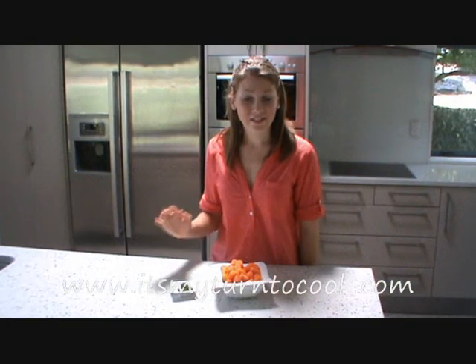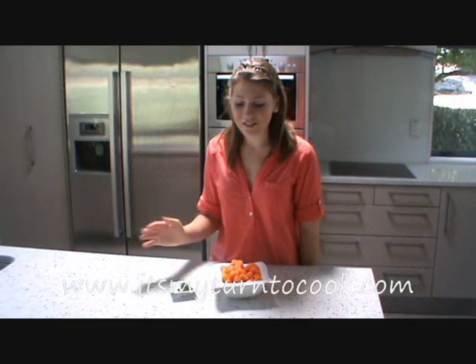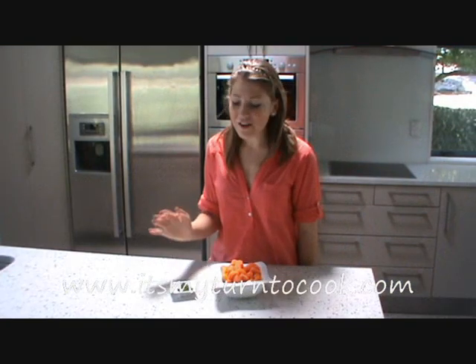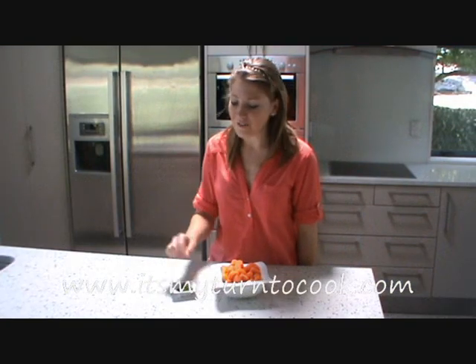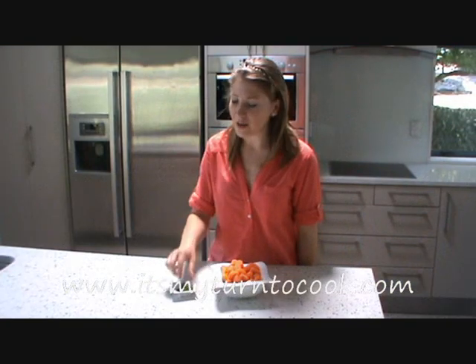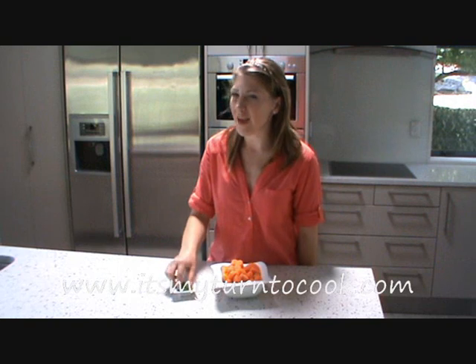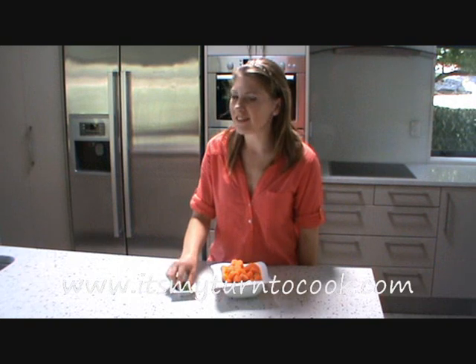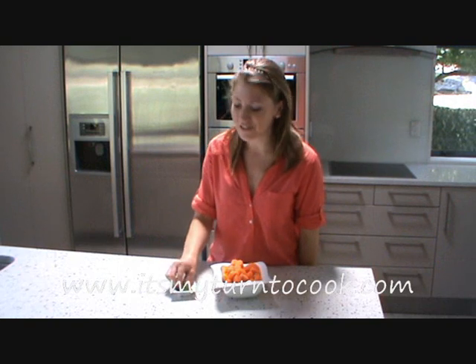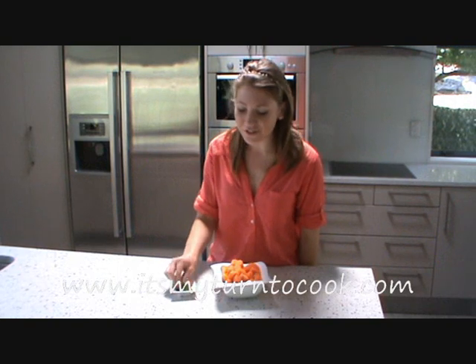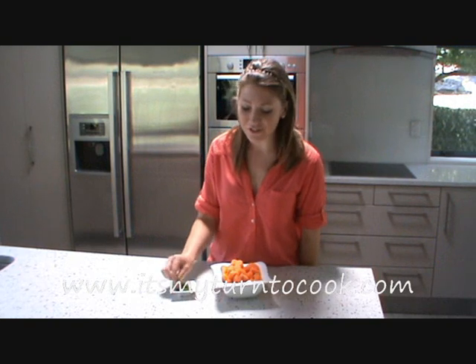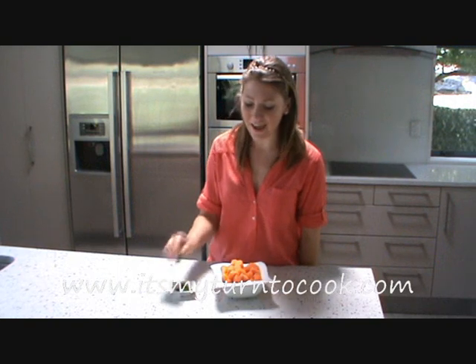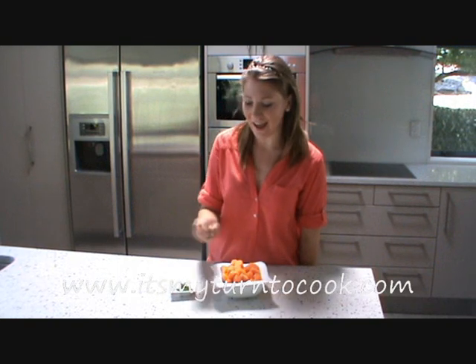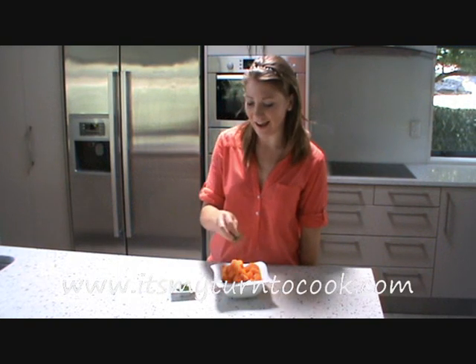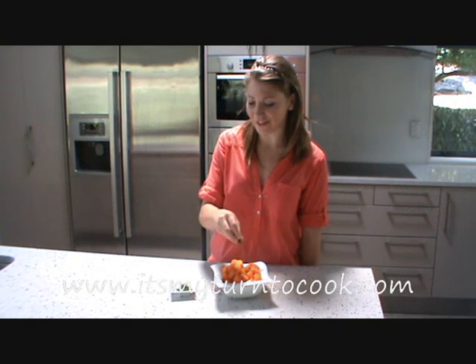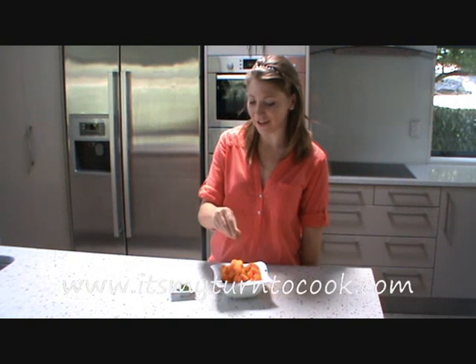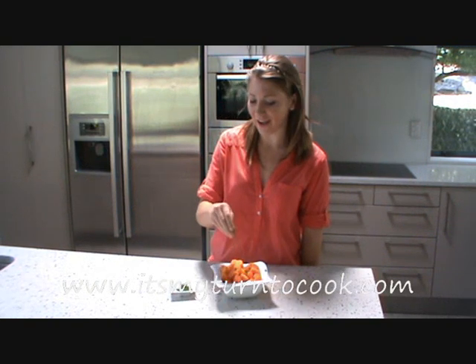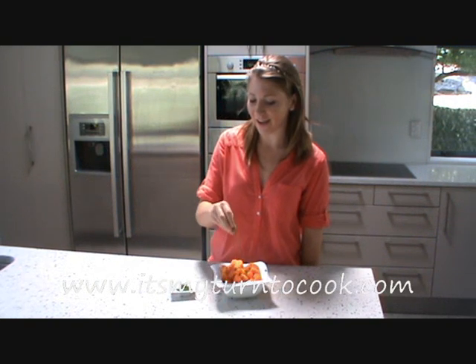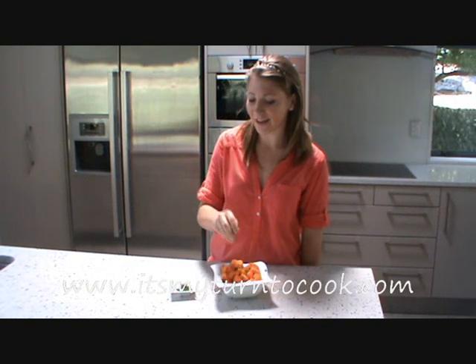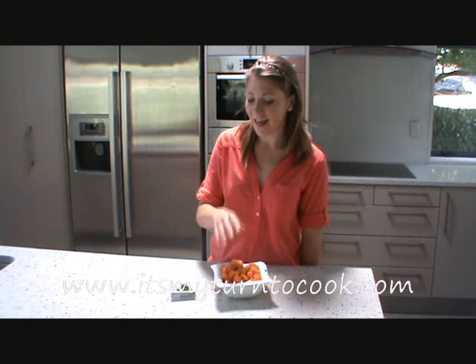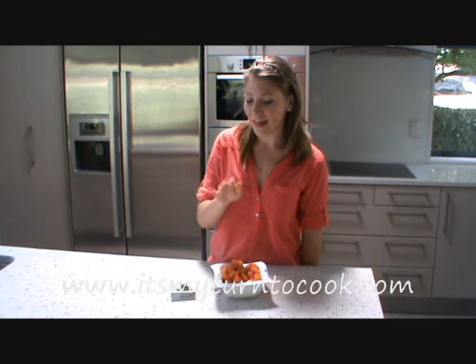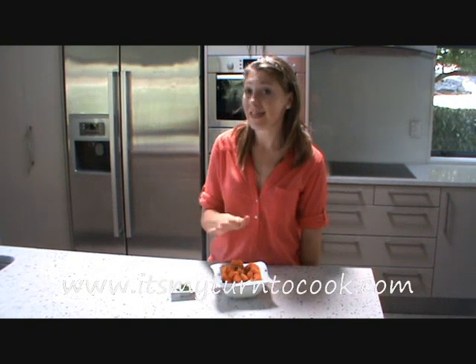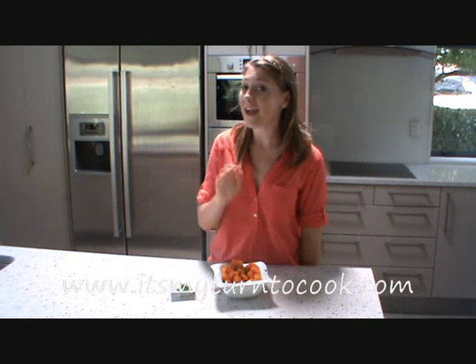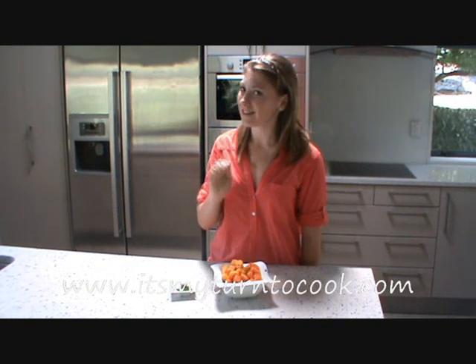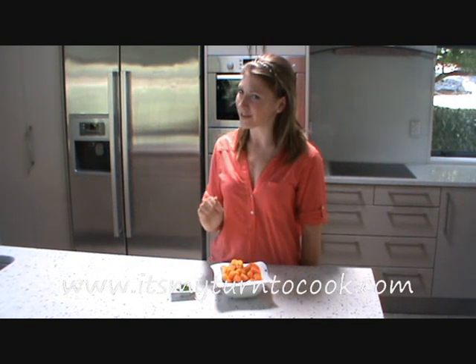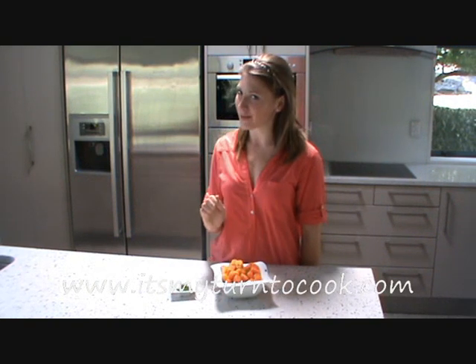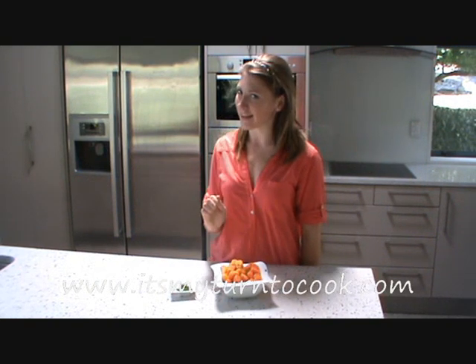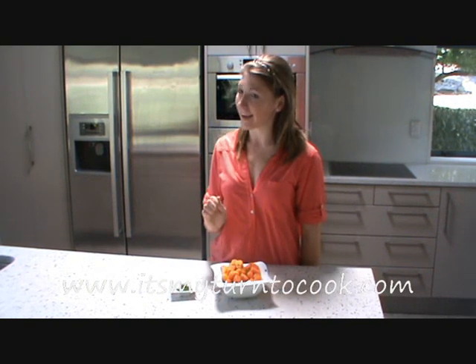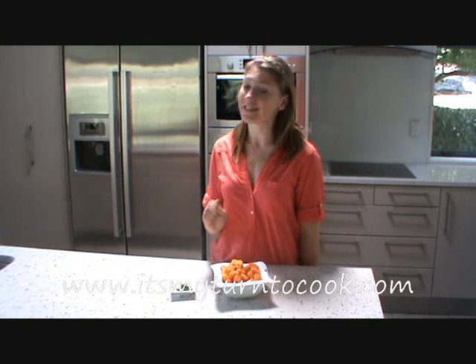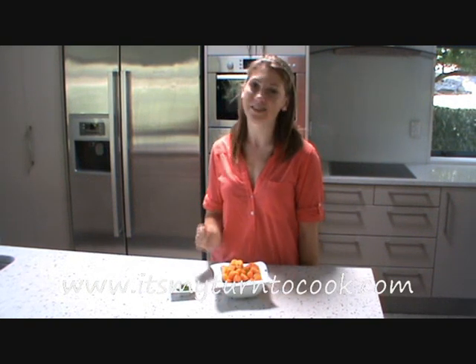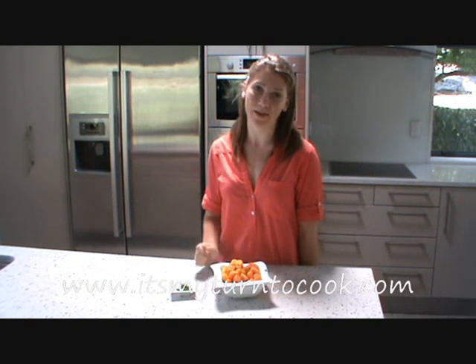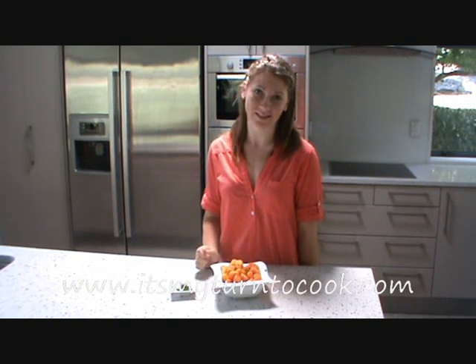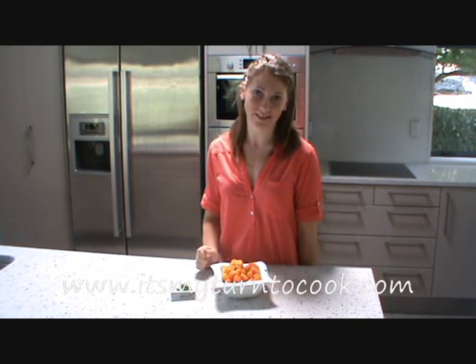Serve them as soon as you can after cooking. That is when they taste the best.